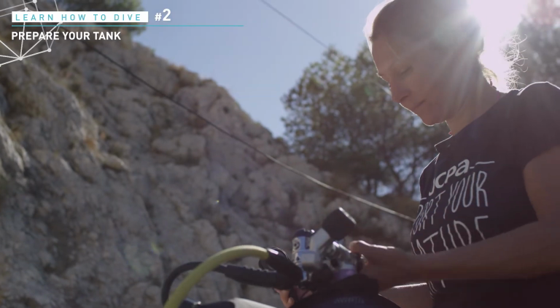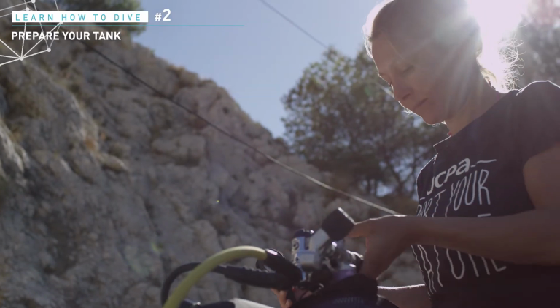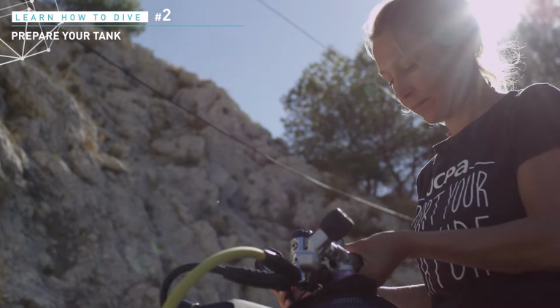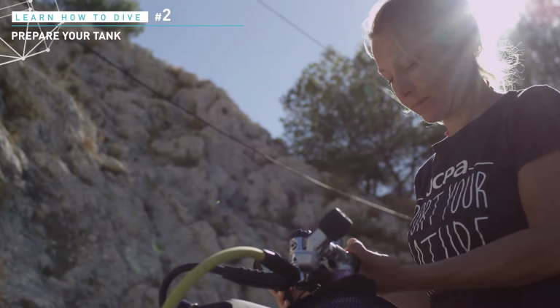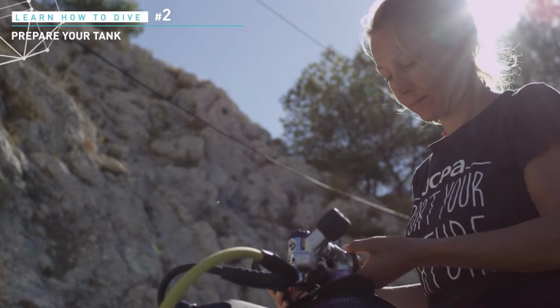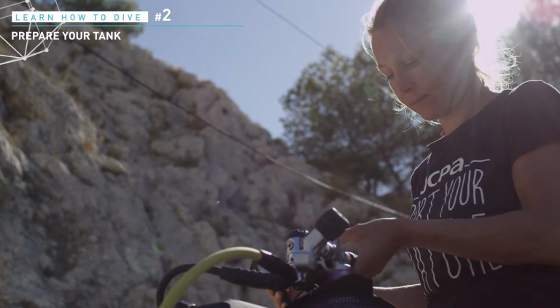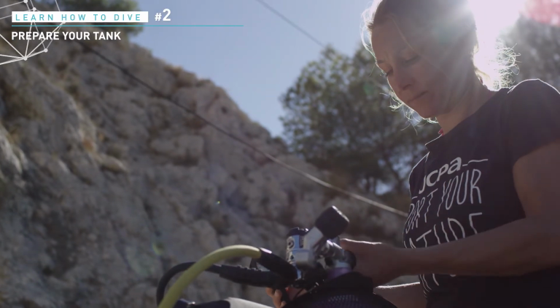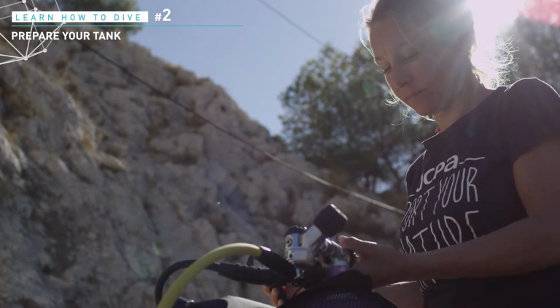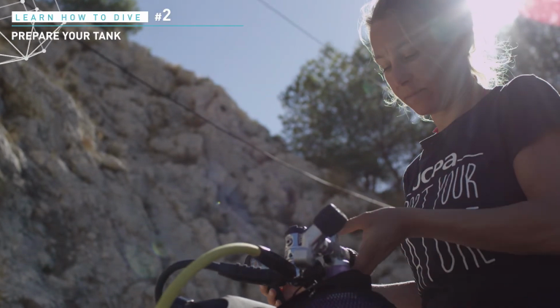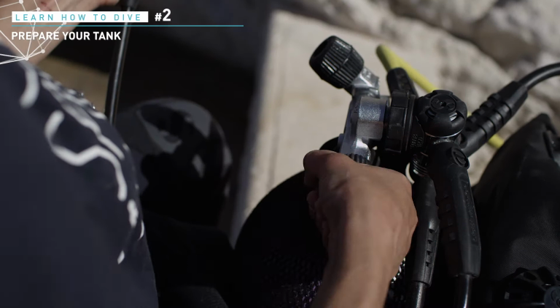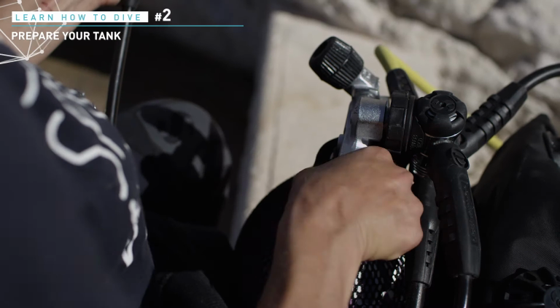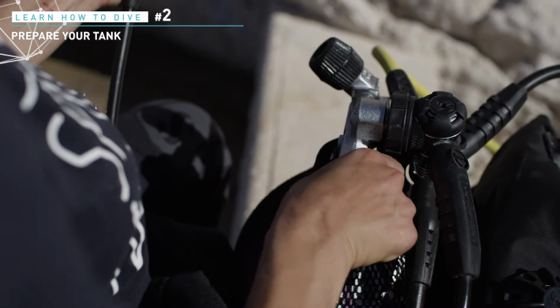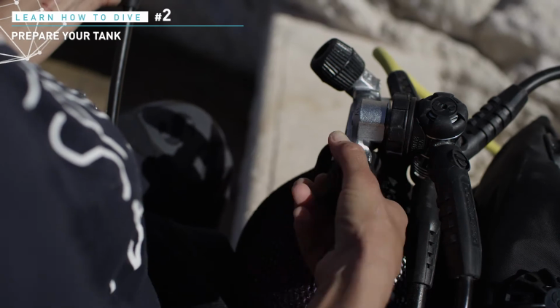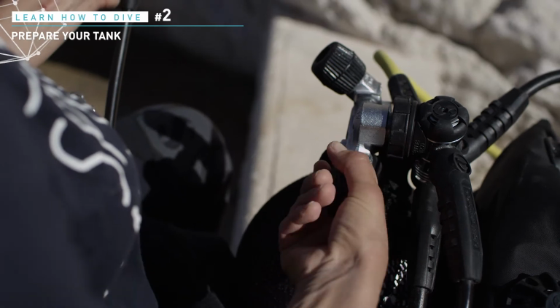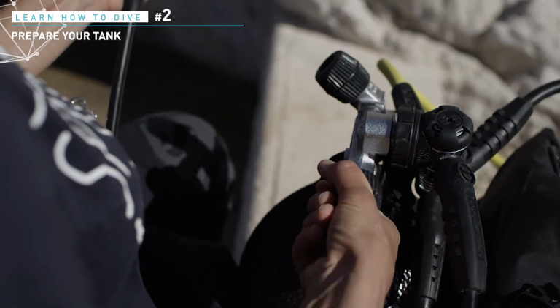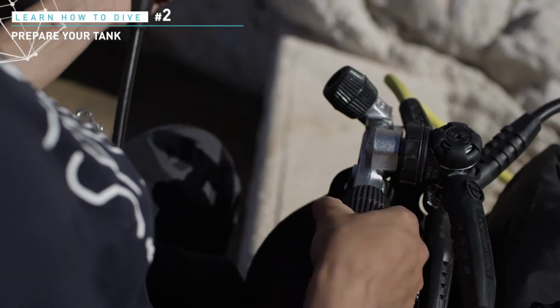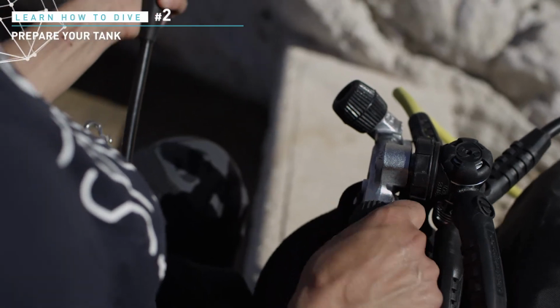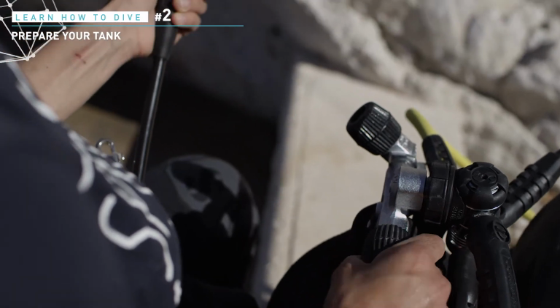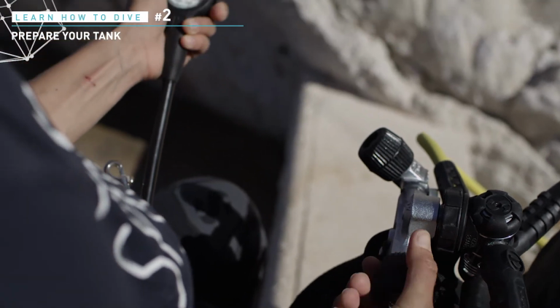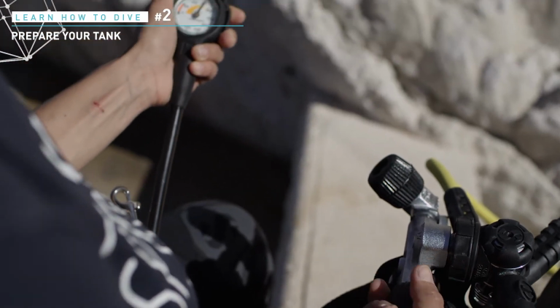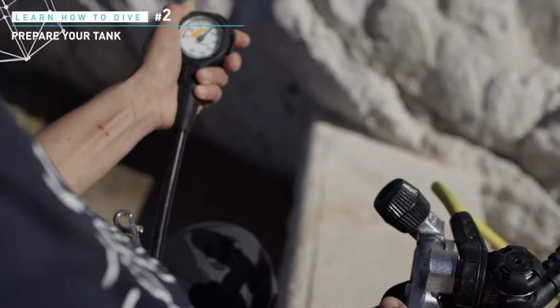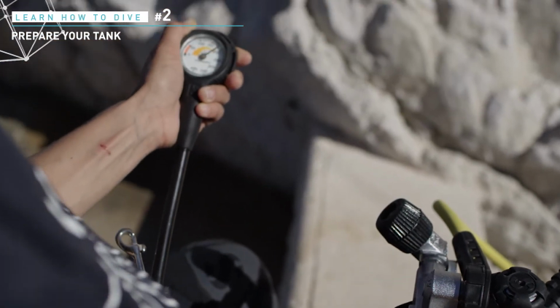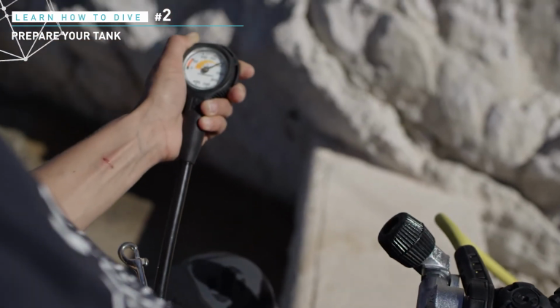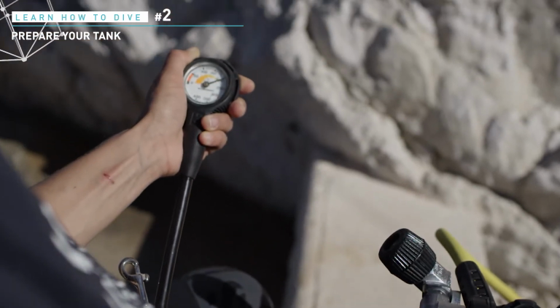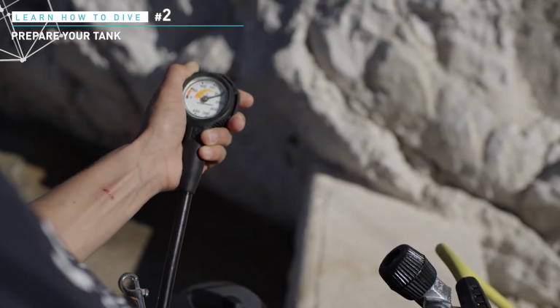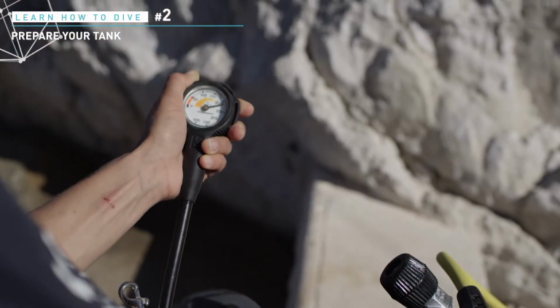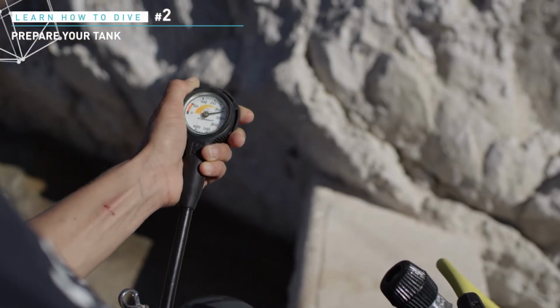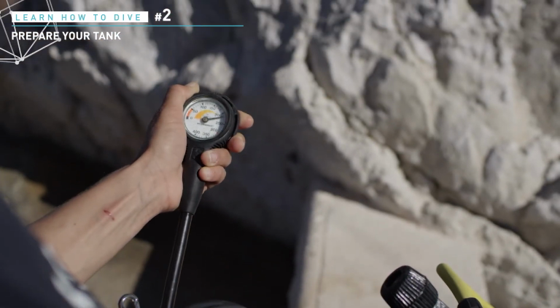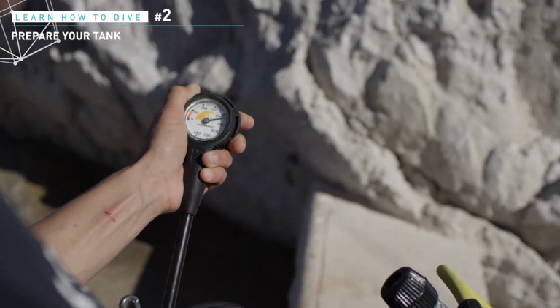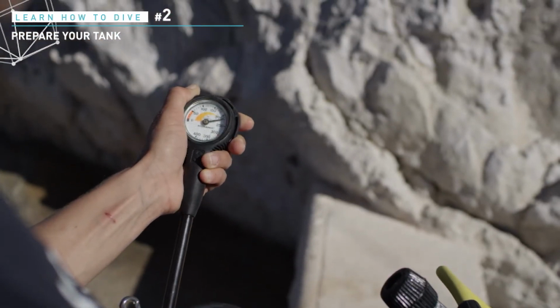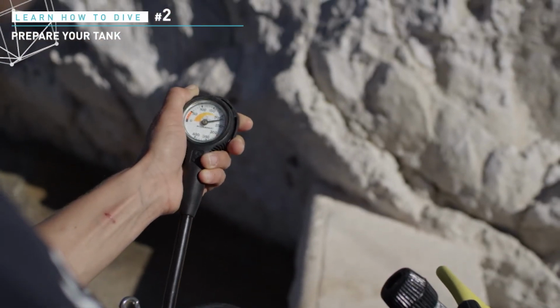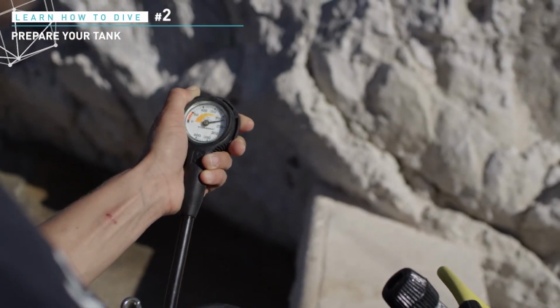Slowly open the valve knob. Open it fully and then turn back for a quarter turn. Check the pressure gauge.